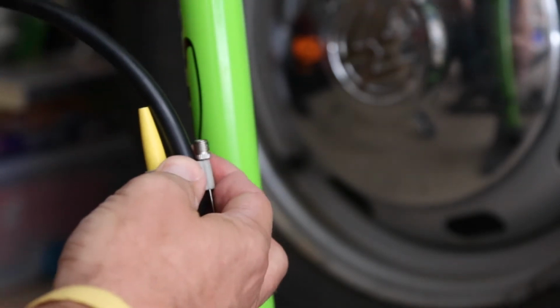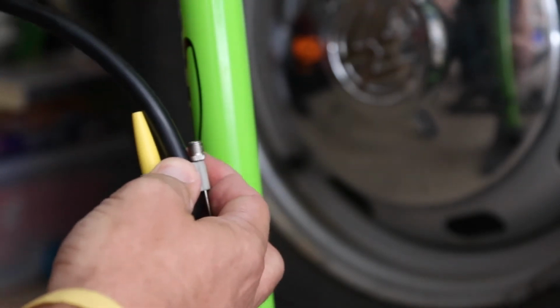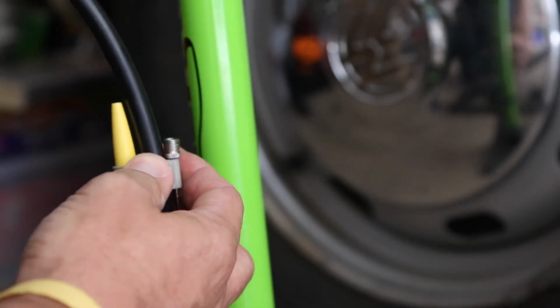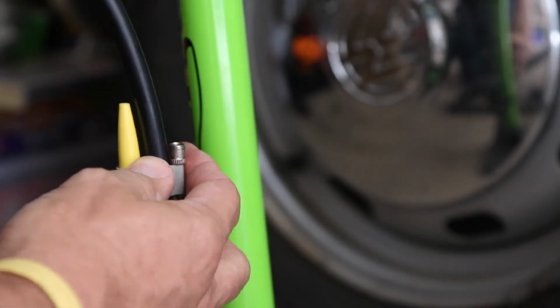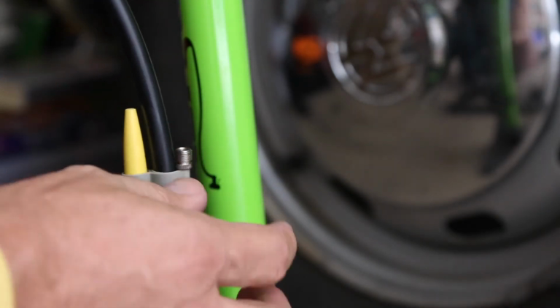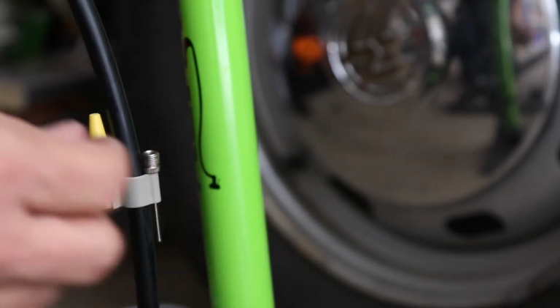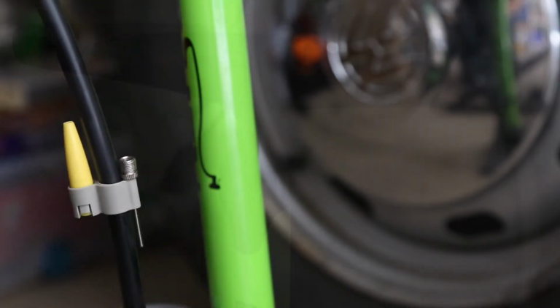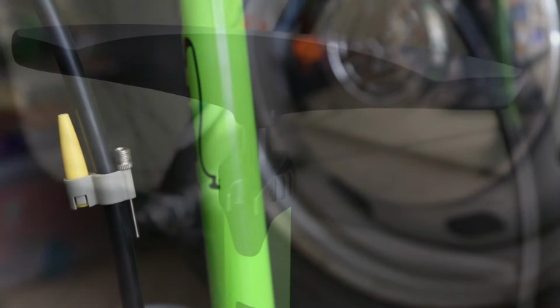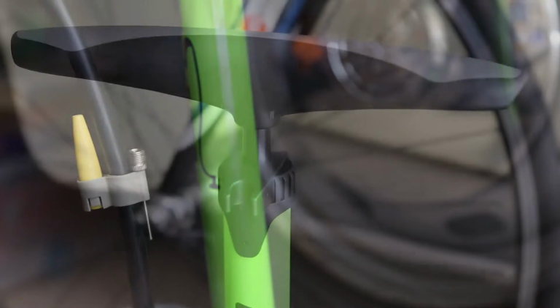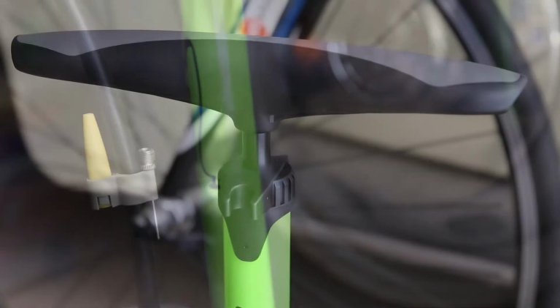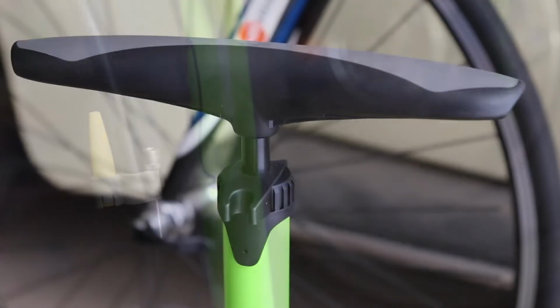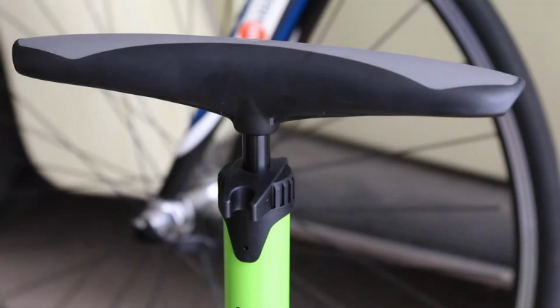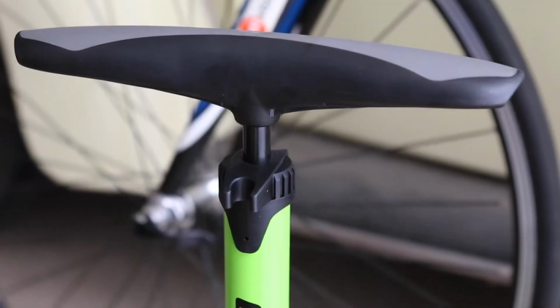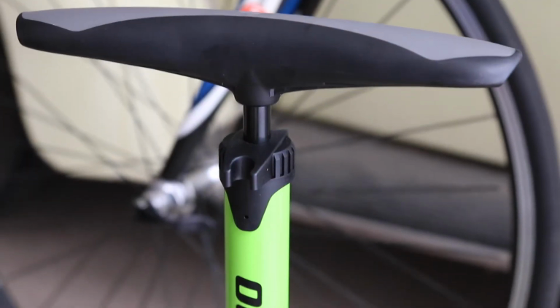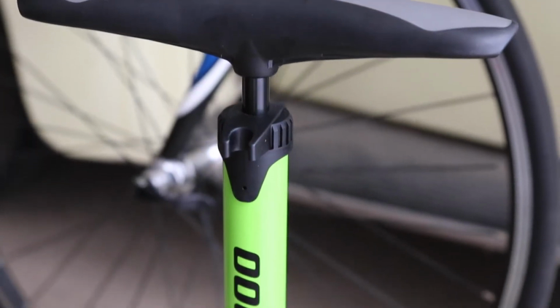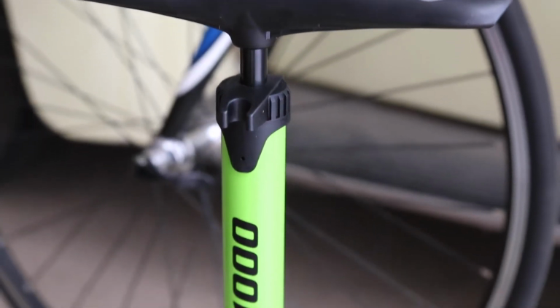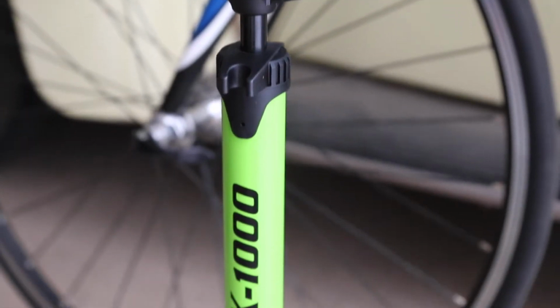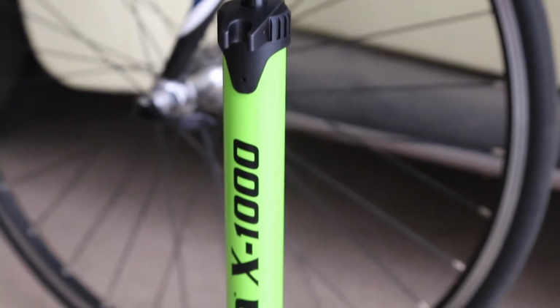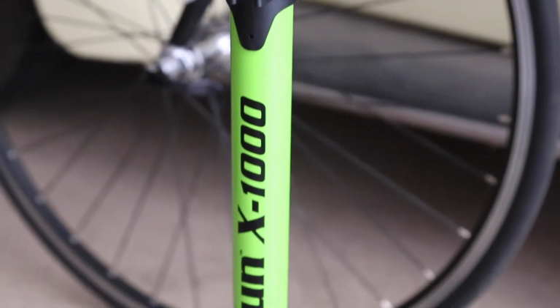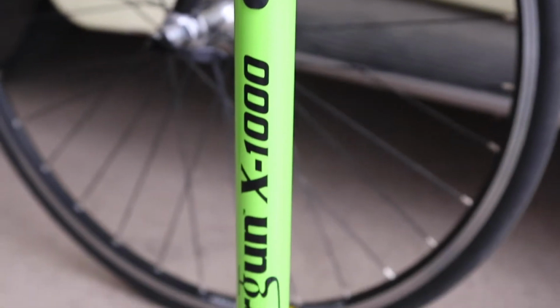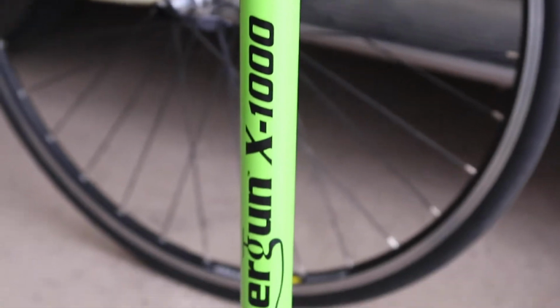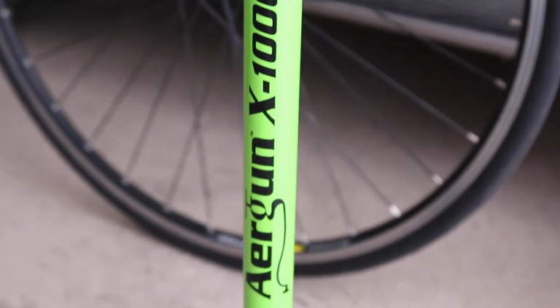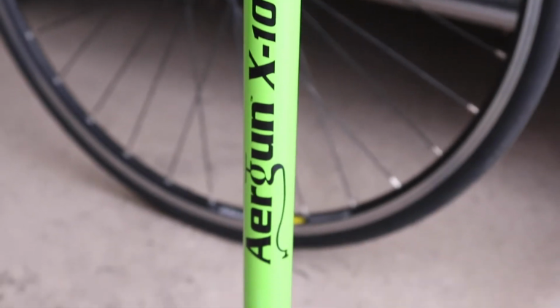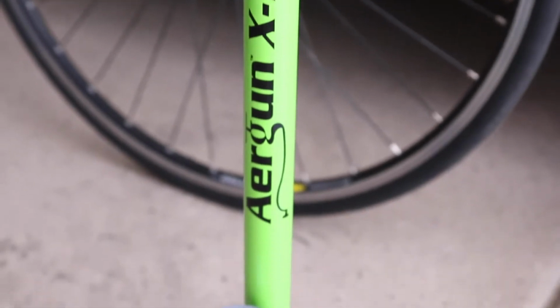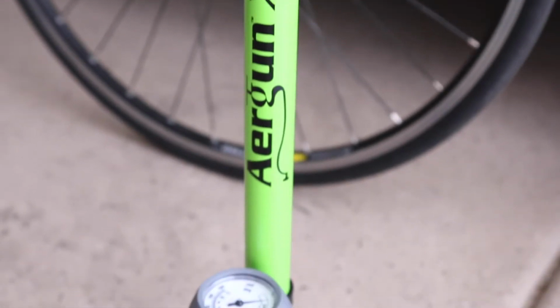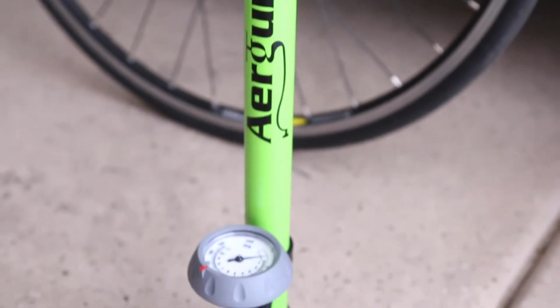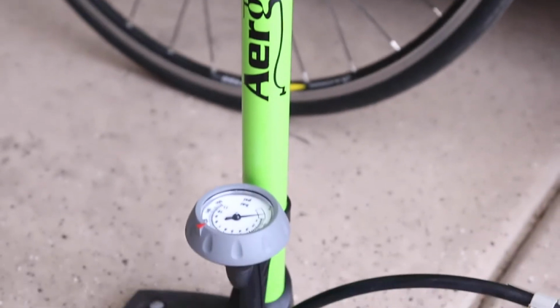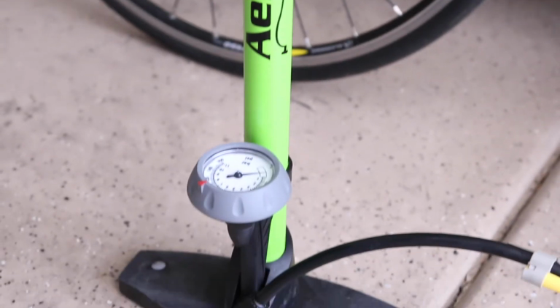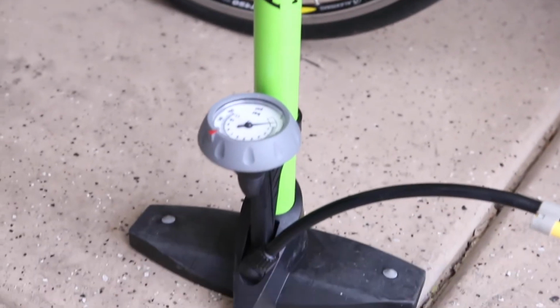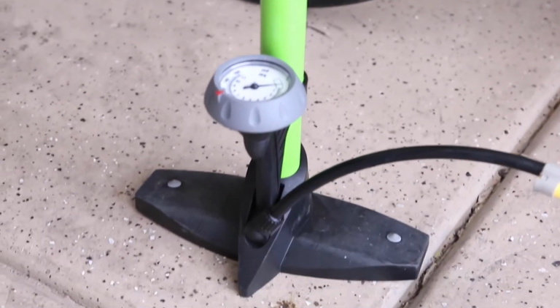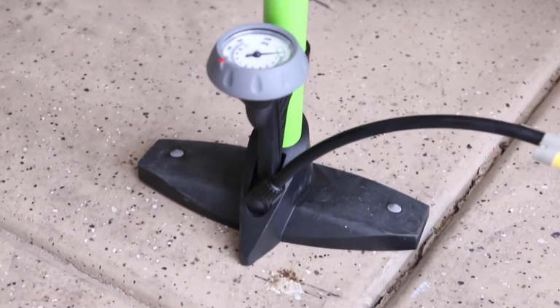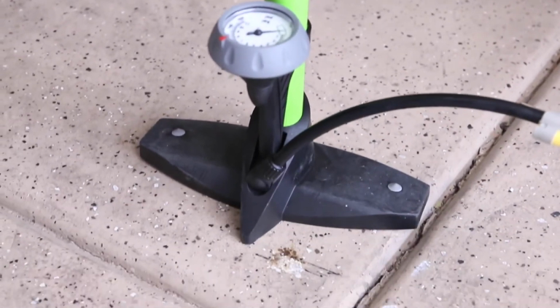Get rid of your valve converters as the auto adjusting airtight head has you covered.